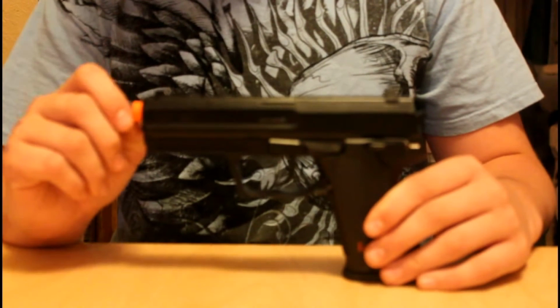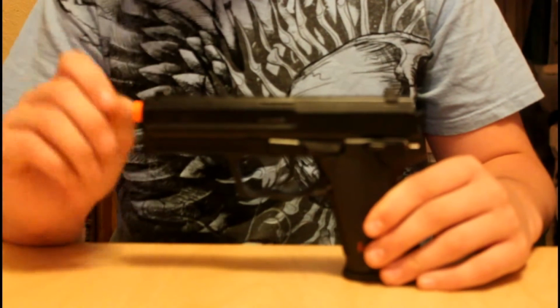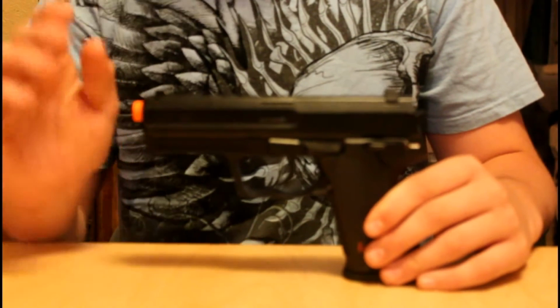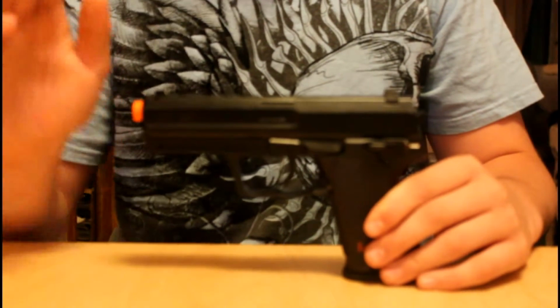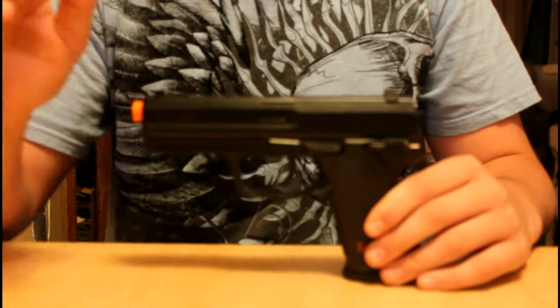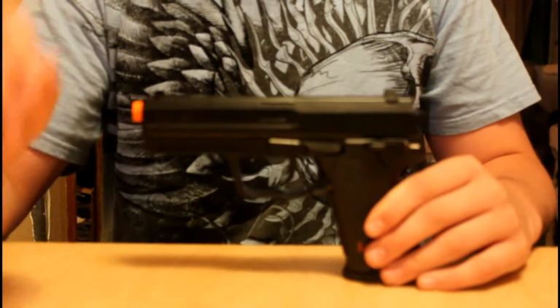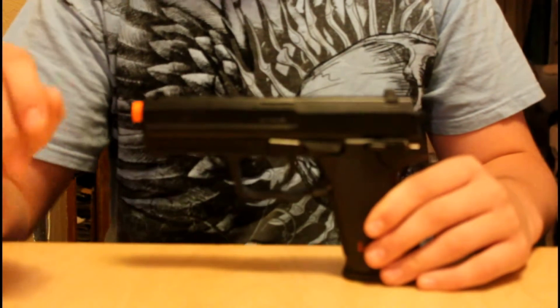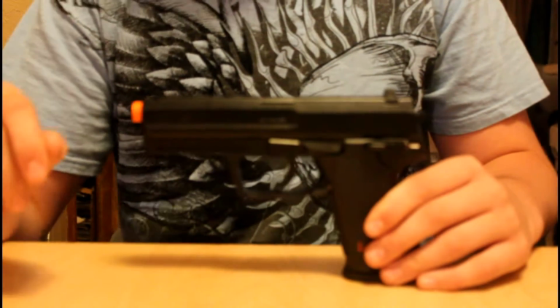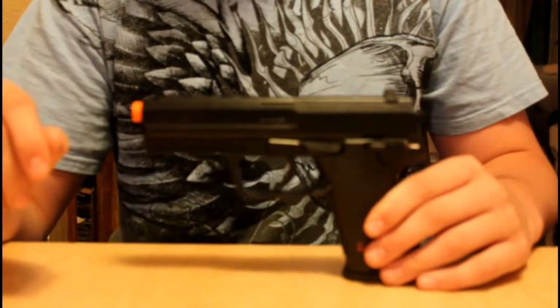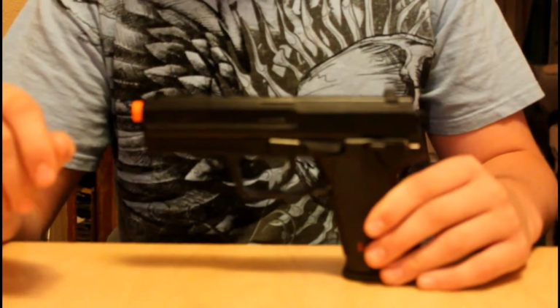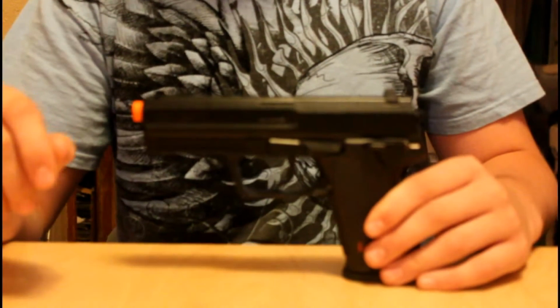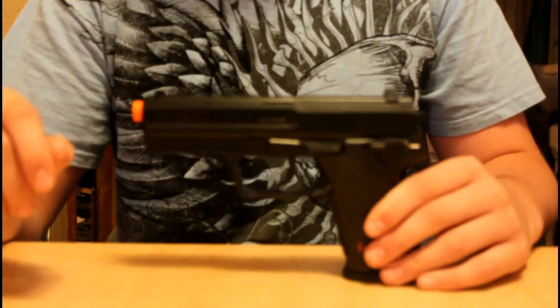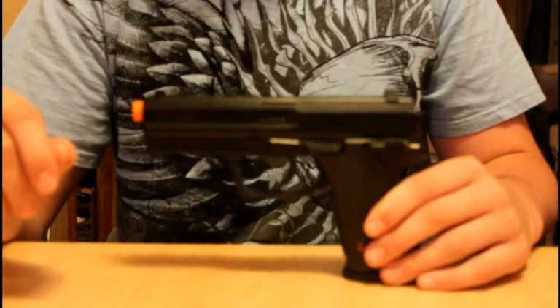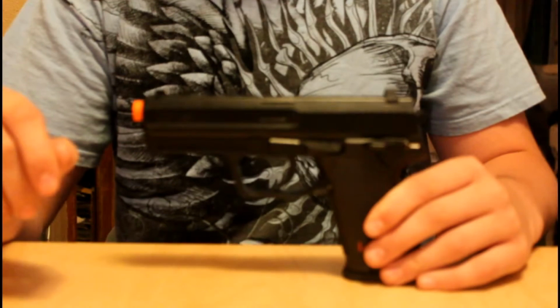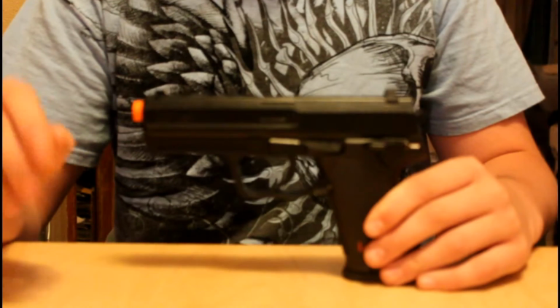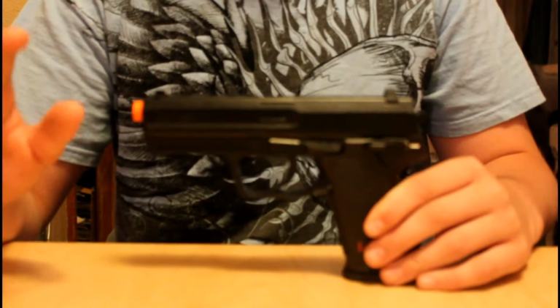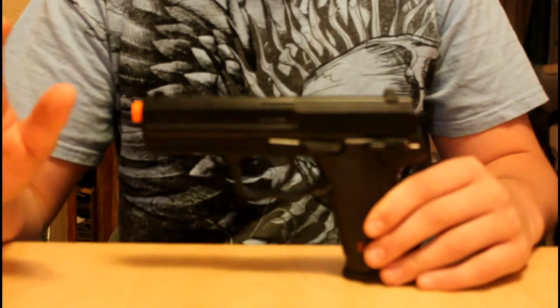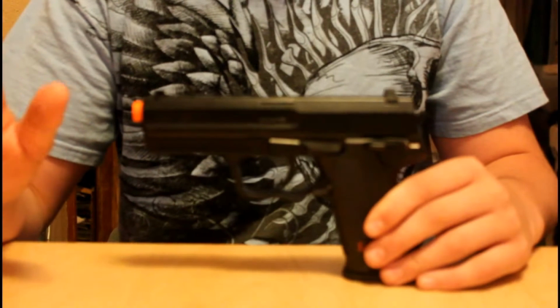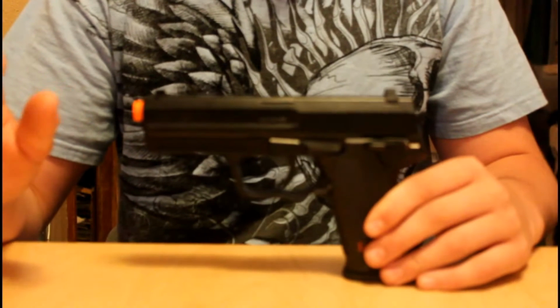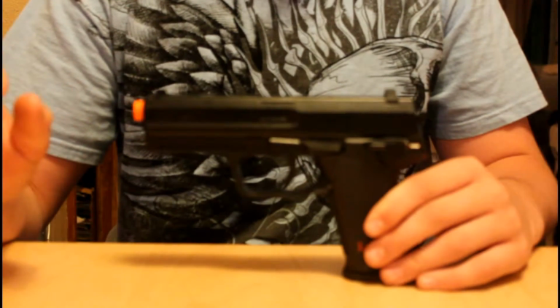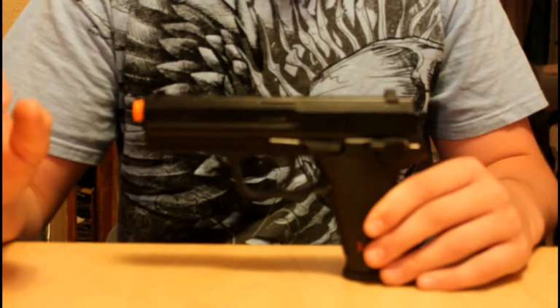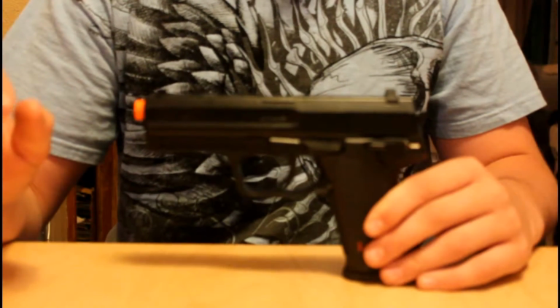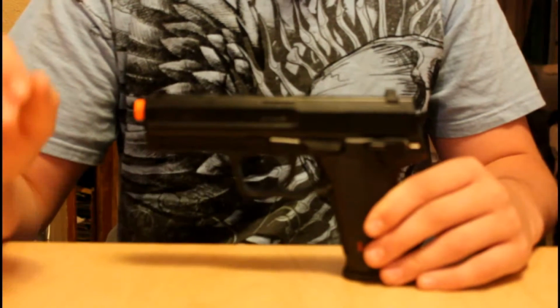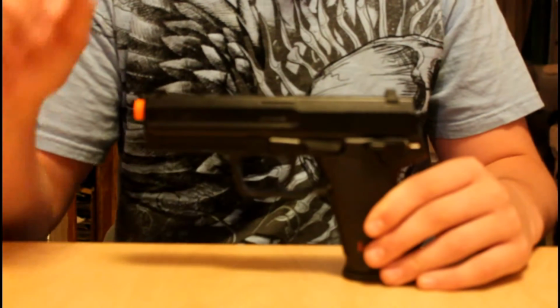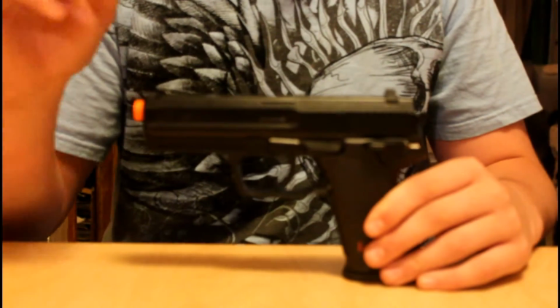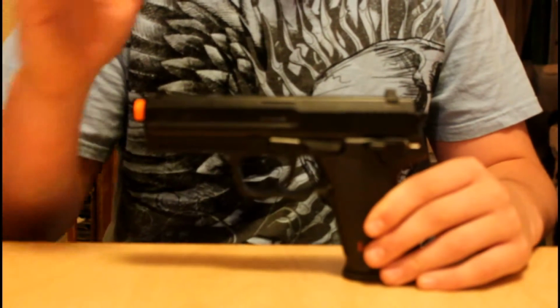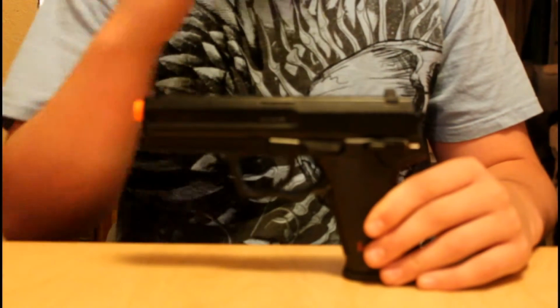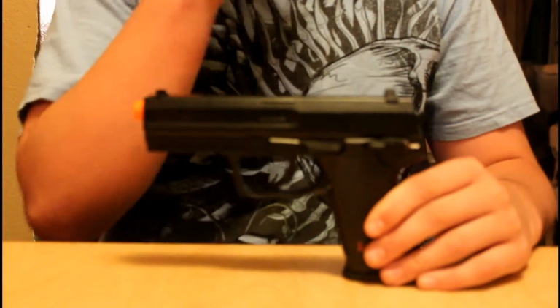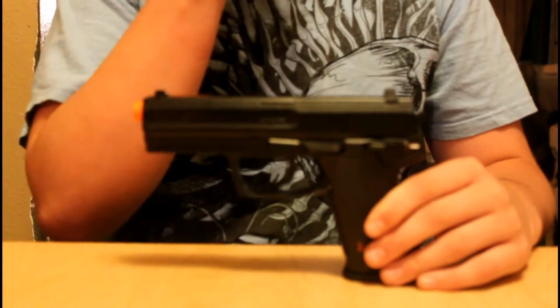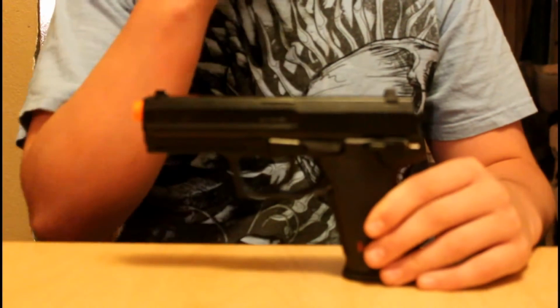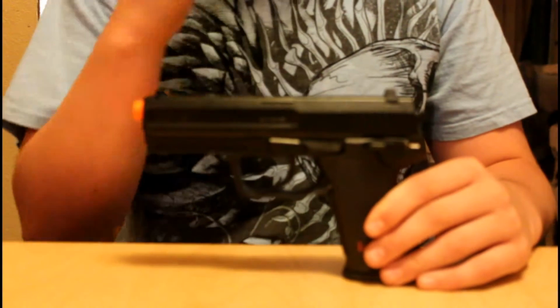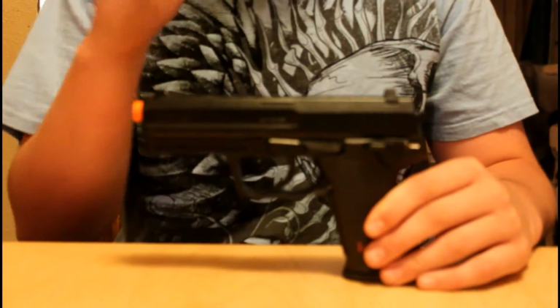I would do an accuracy test for you guys but I can't really do that right now because it's like 10 o'clock at my house.